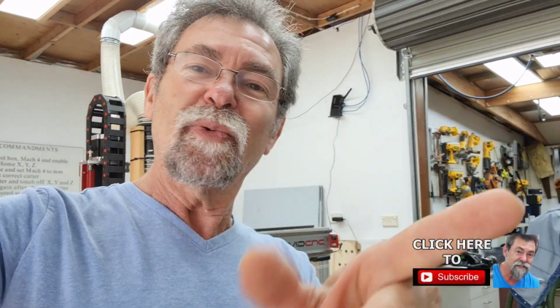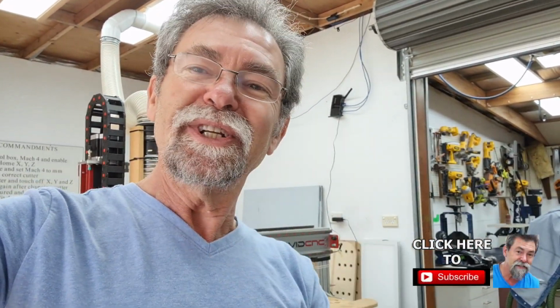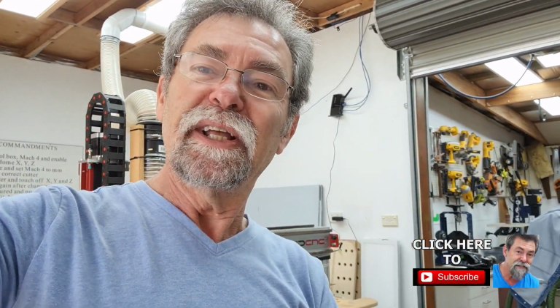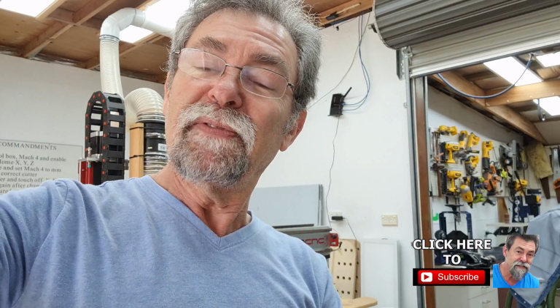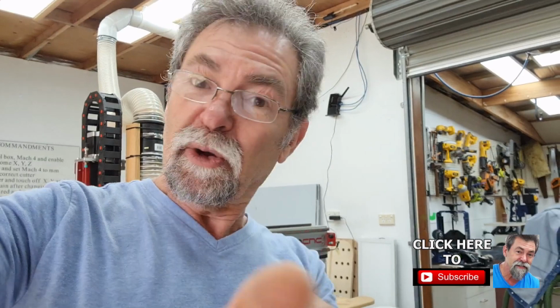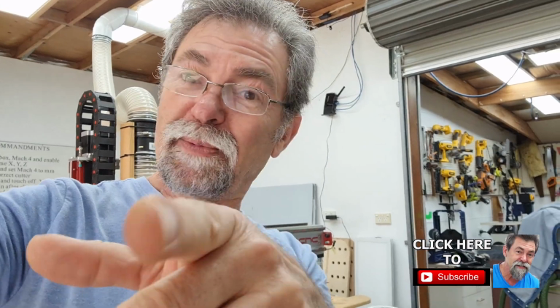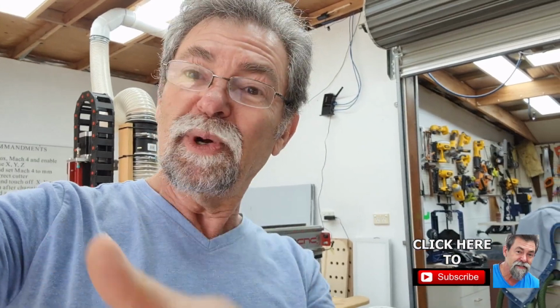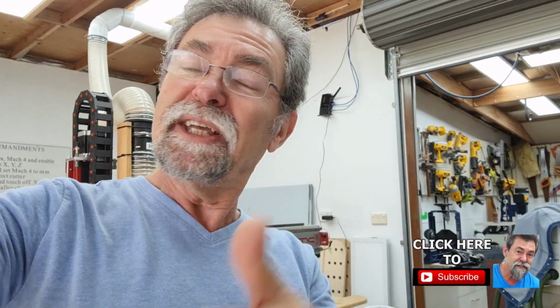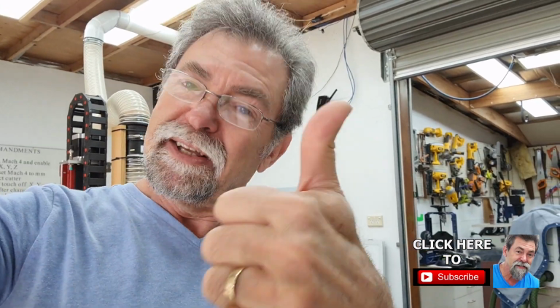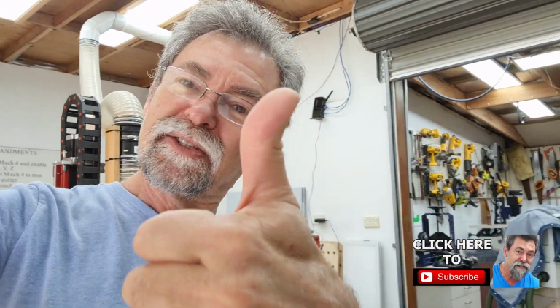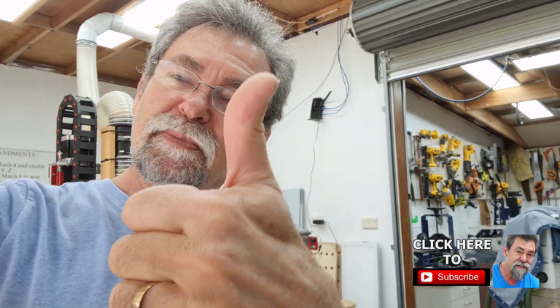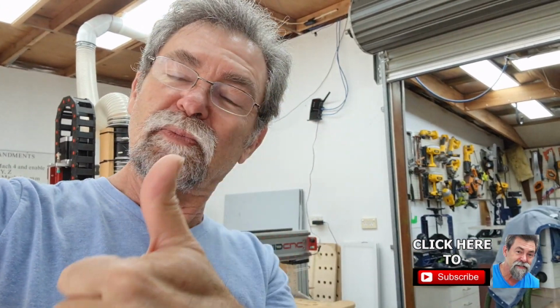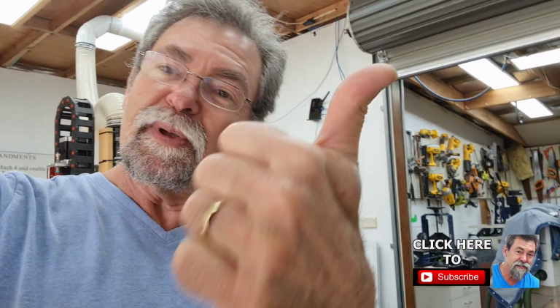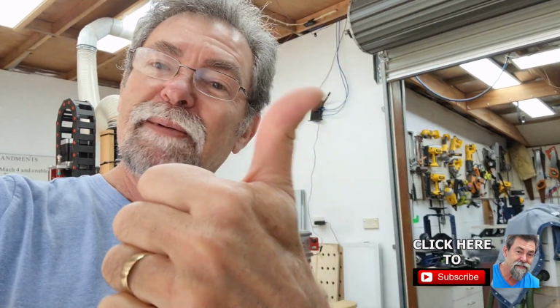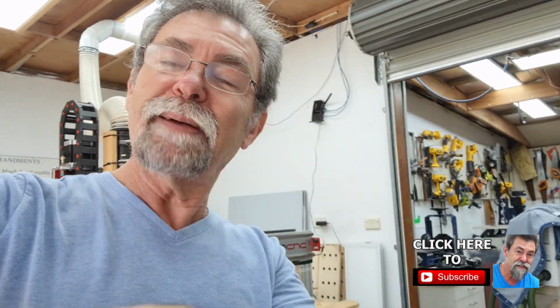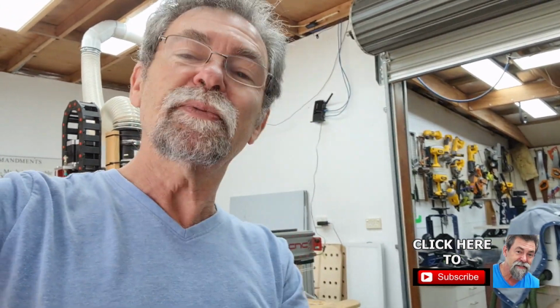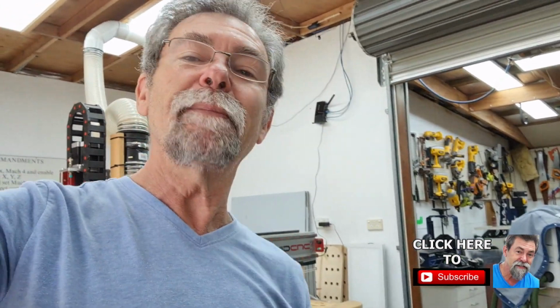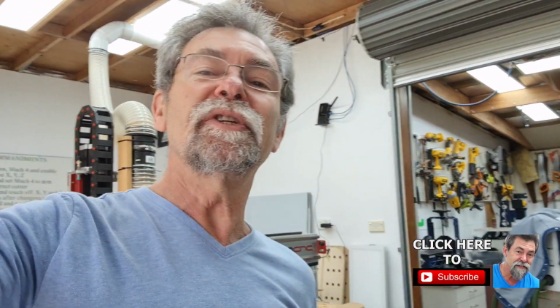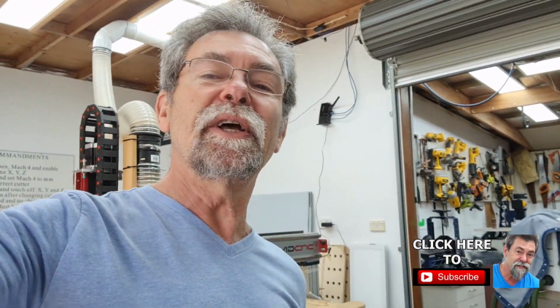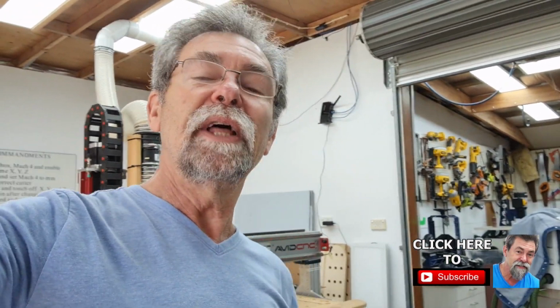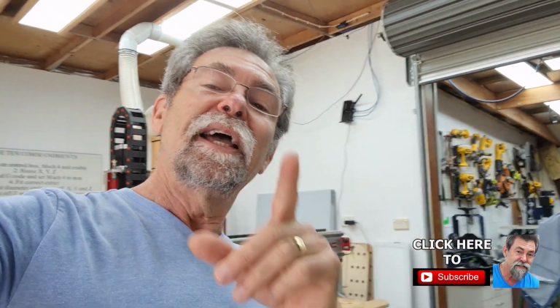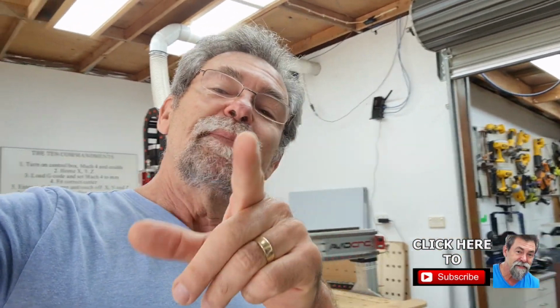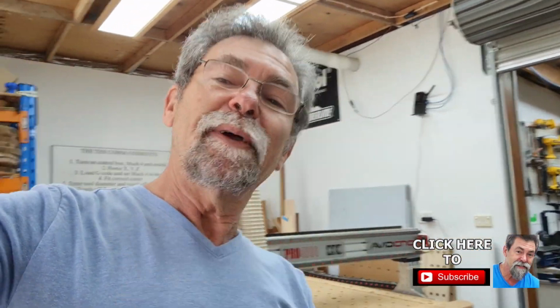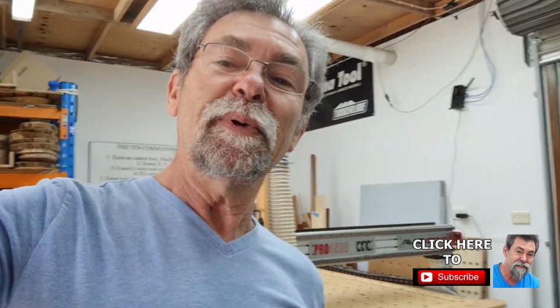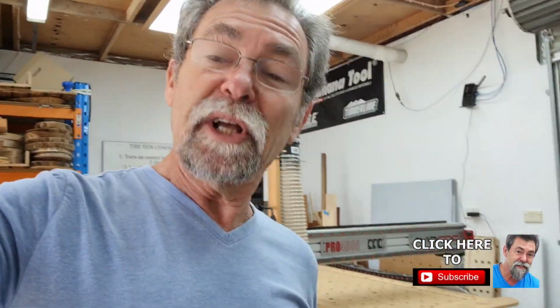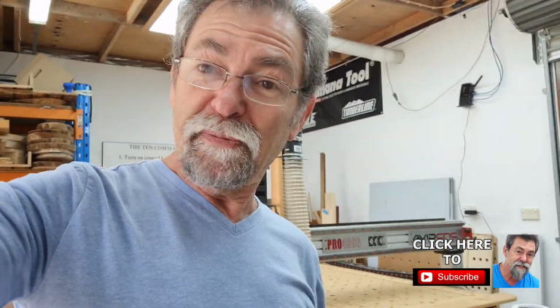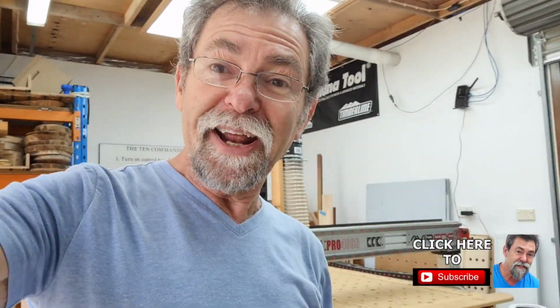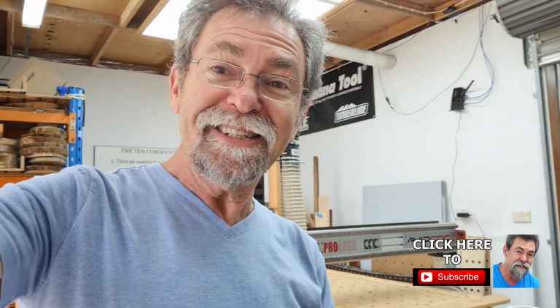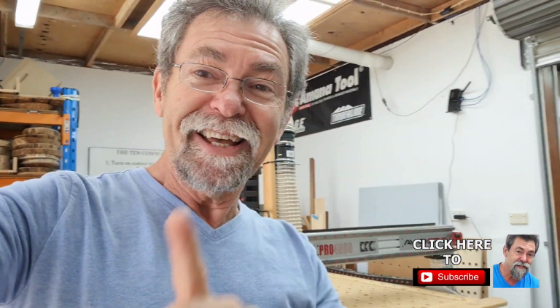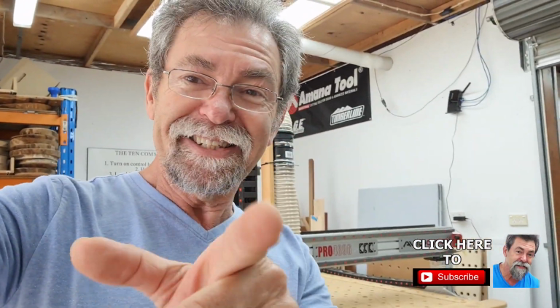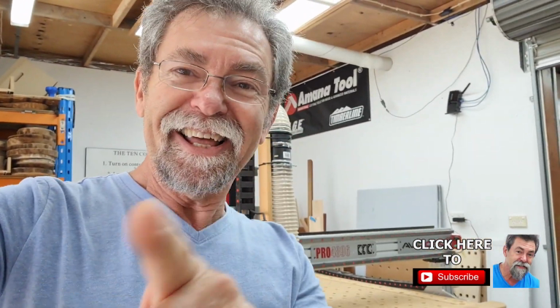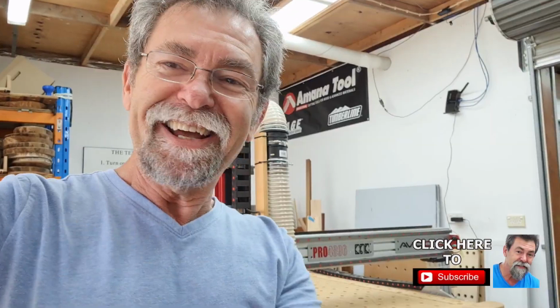Thanks for watching. If you like what I'm doing, give me a thumbs up, subscribe to the channel, keep on going, tell your friends. See you later.